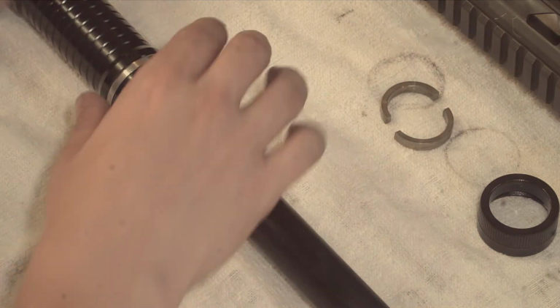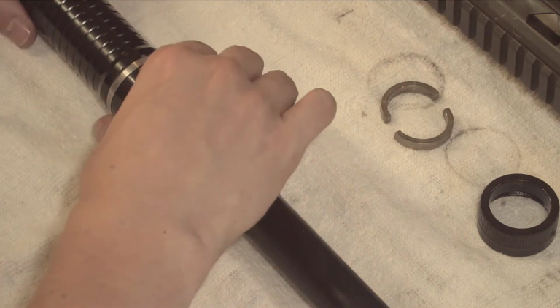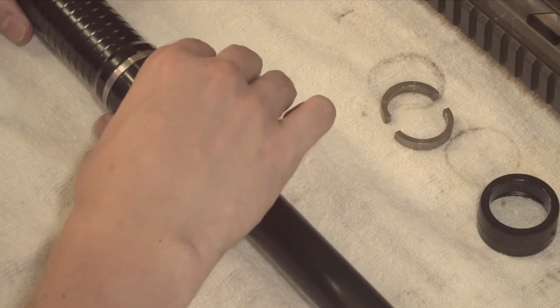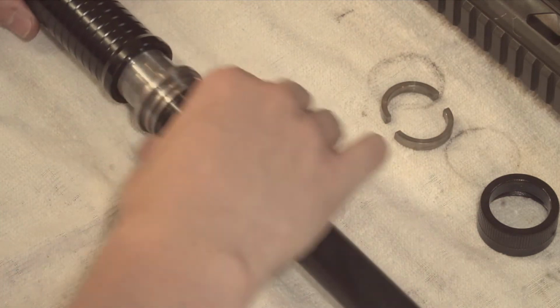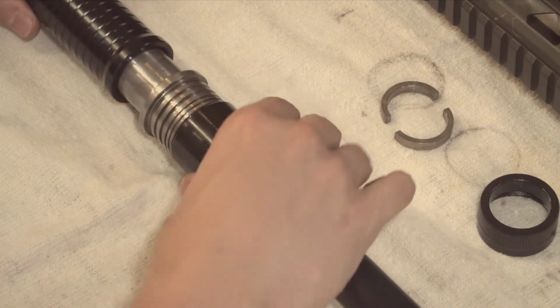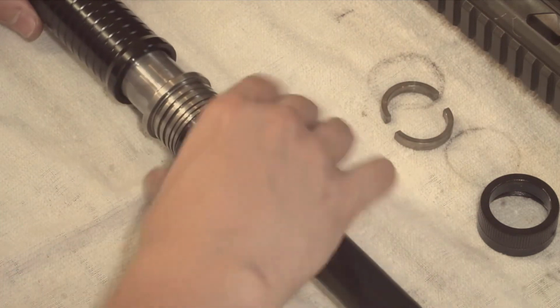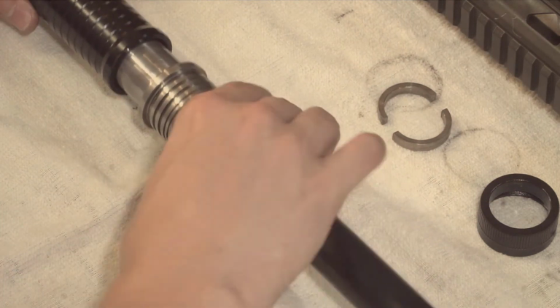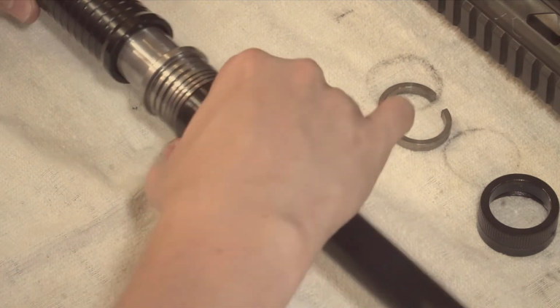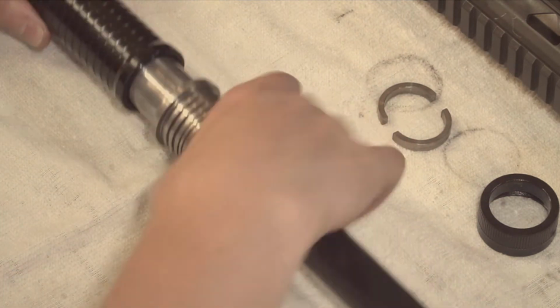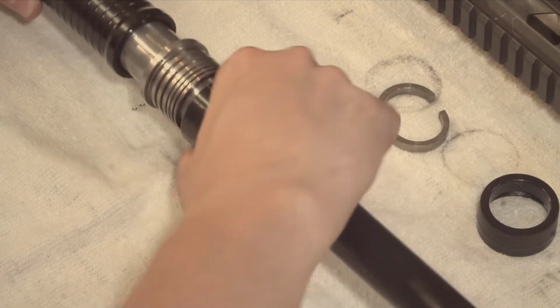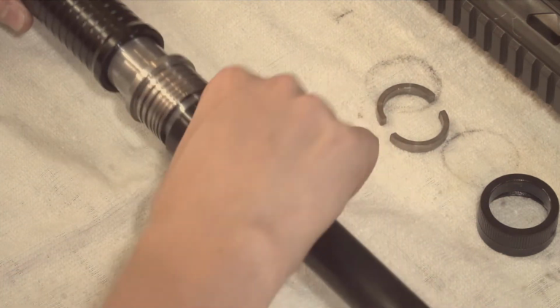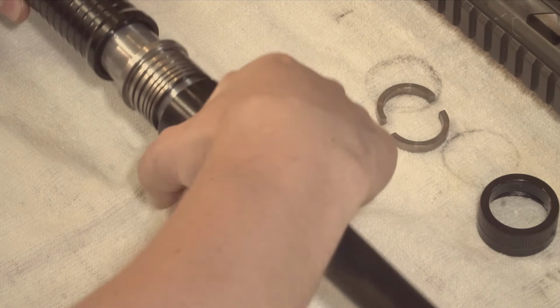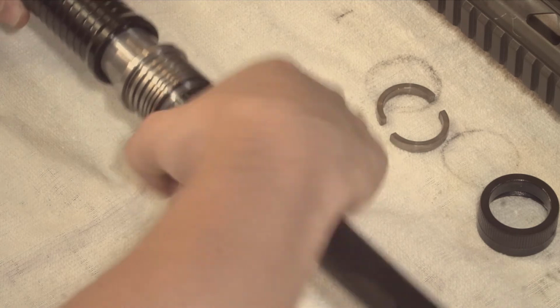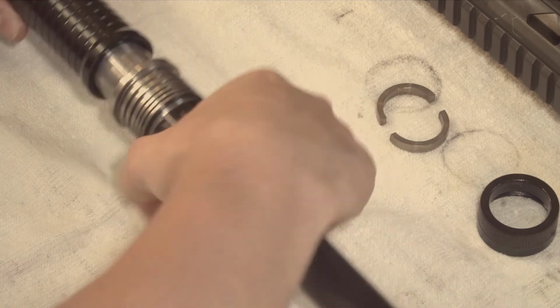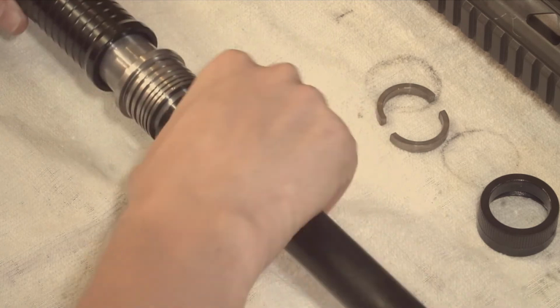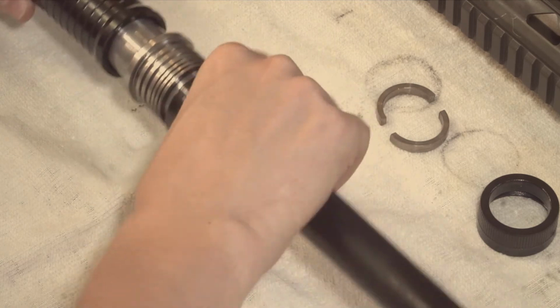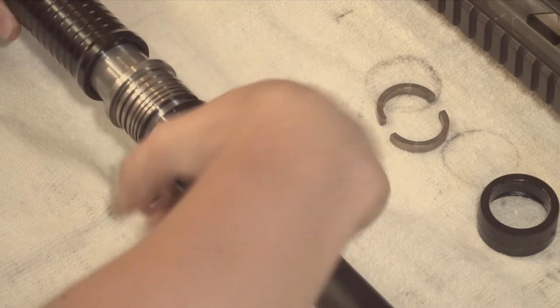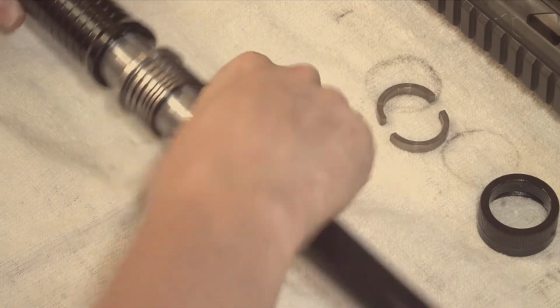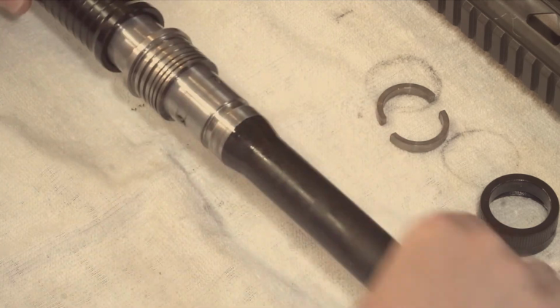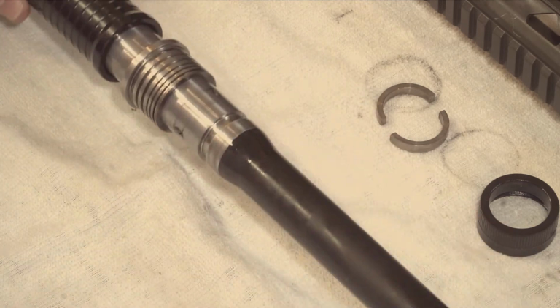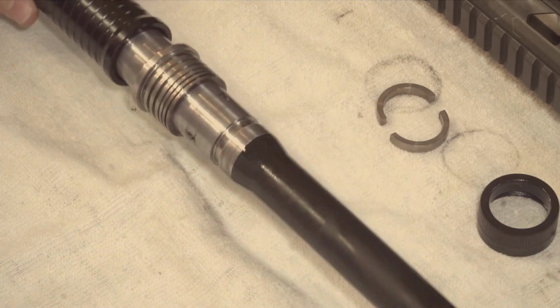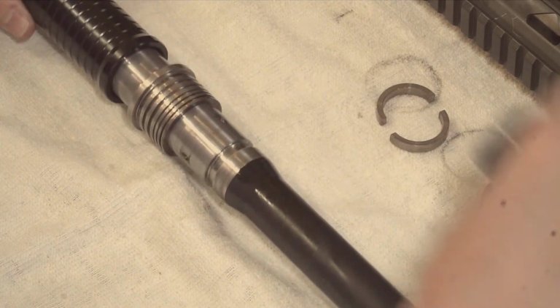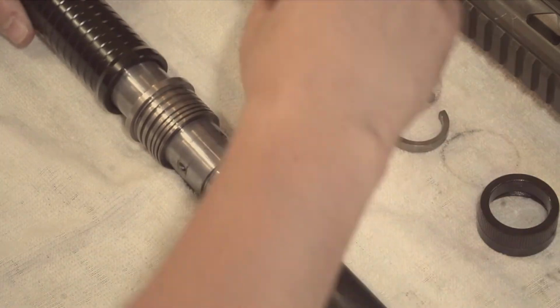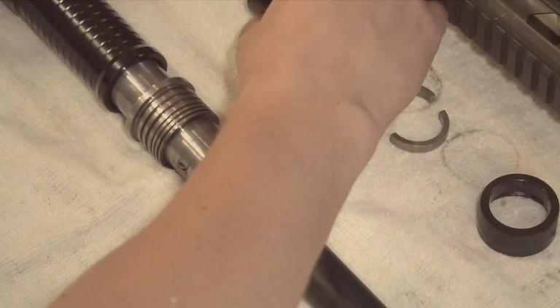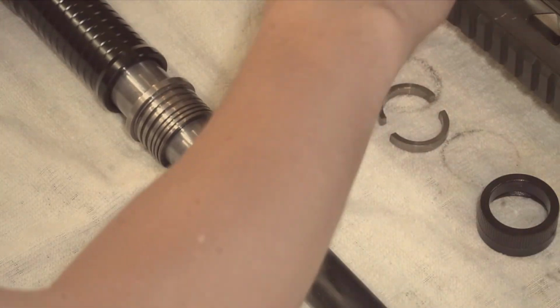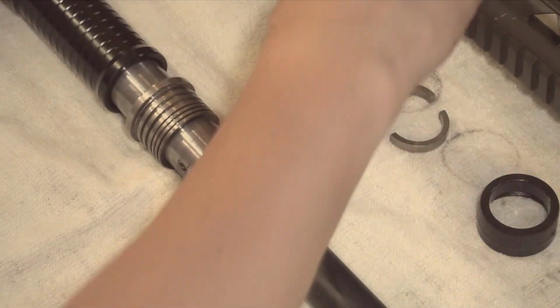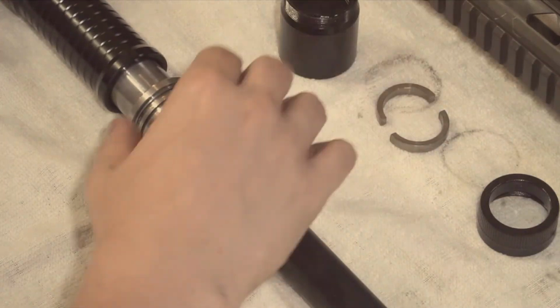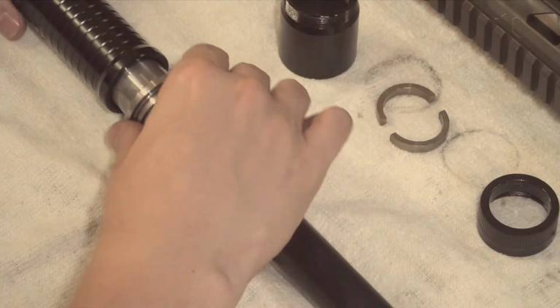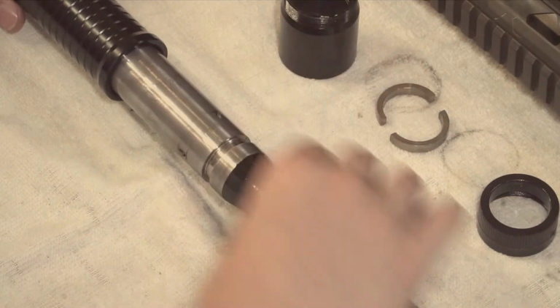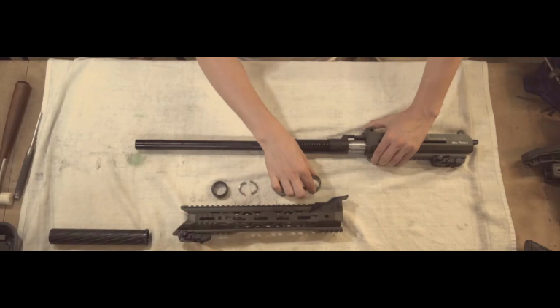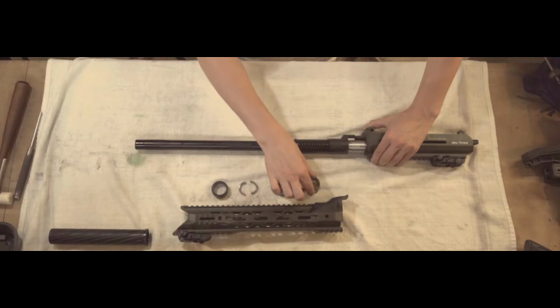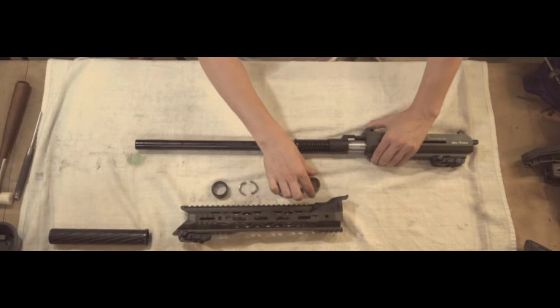Then simply slide off the gas block, the gas piston, and the slide.